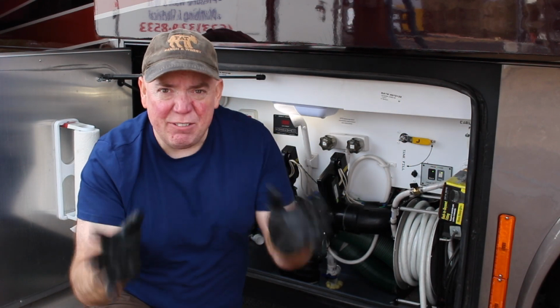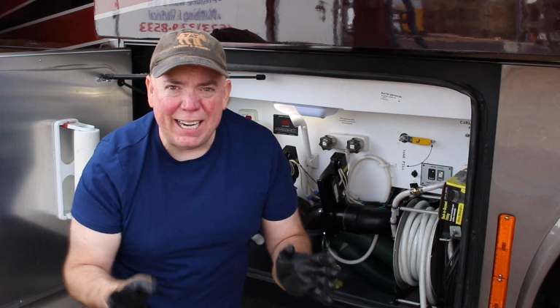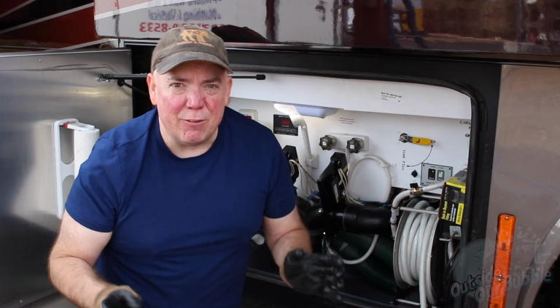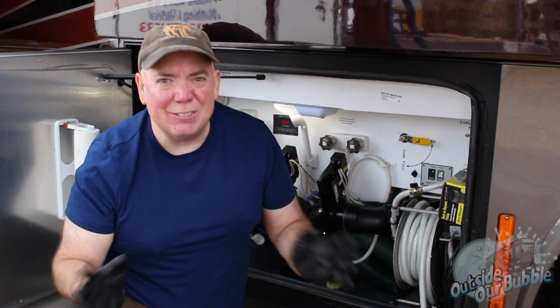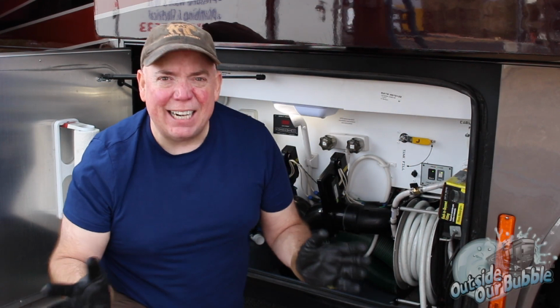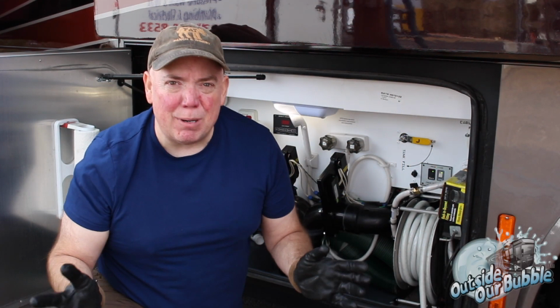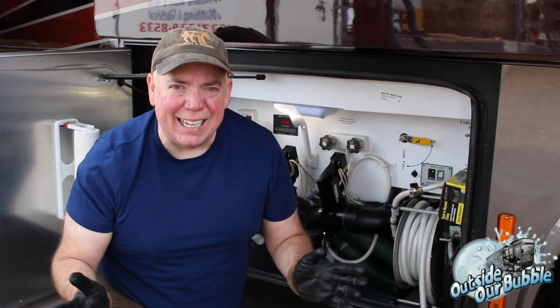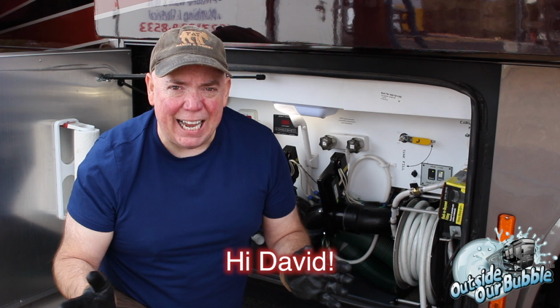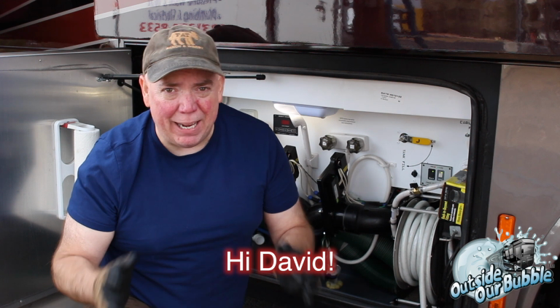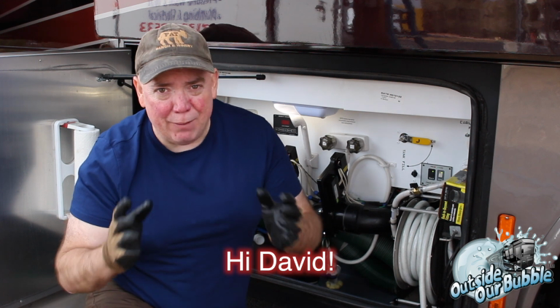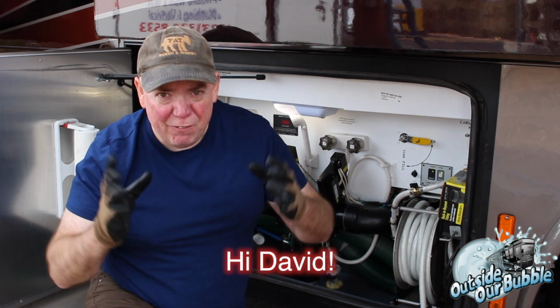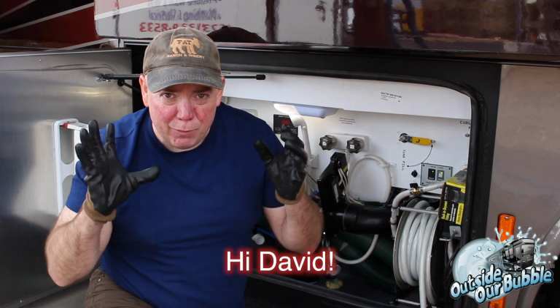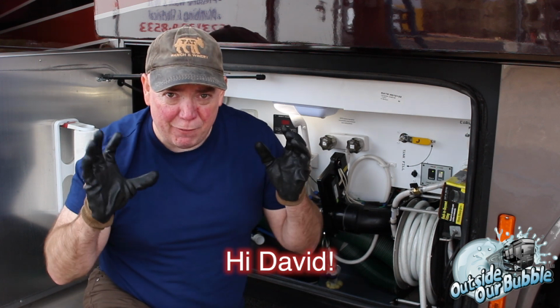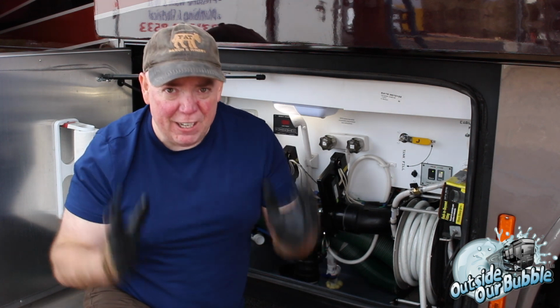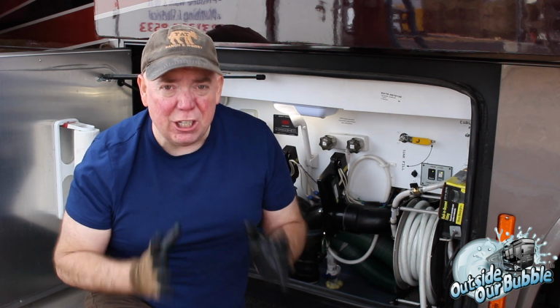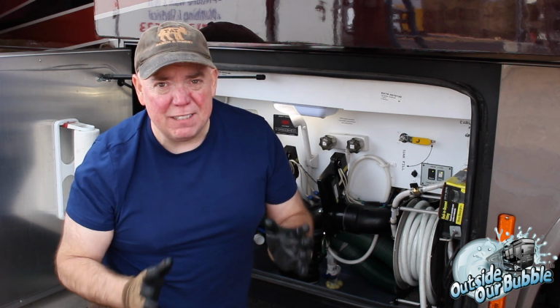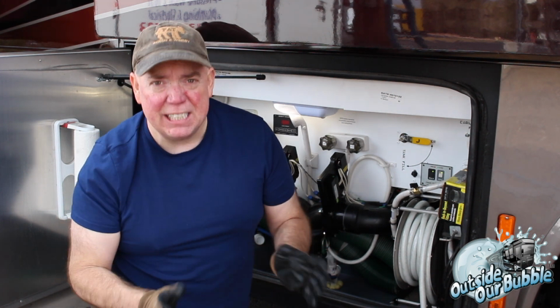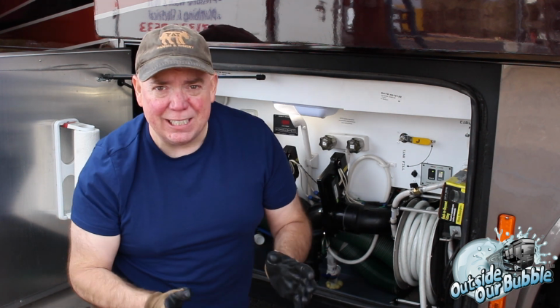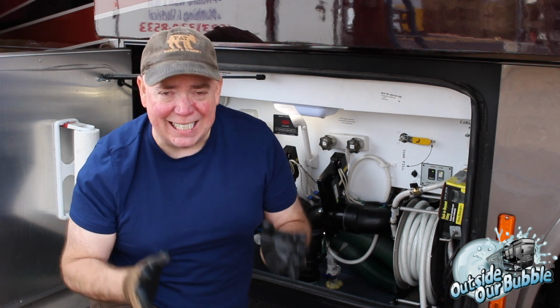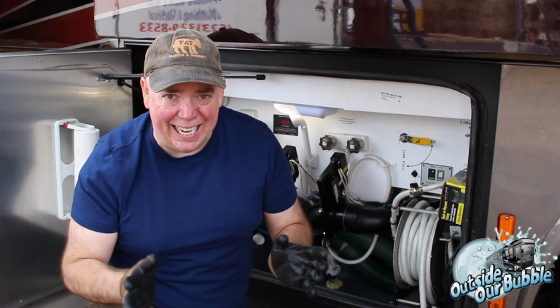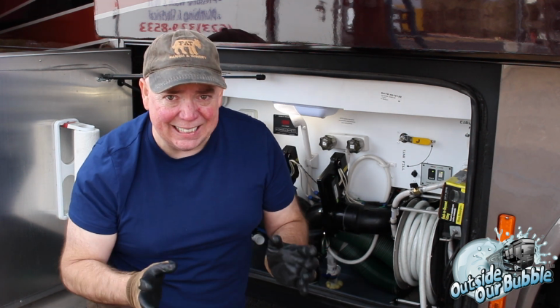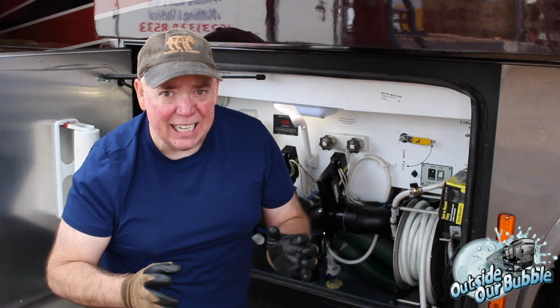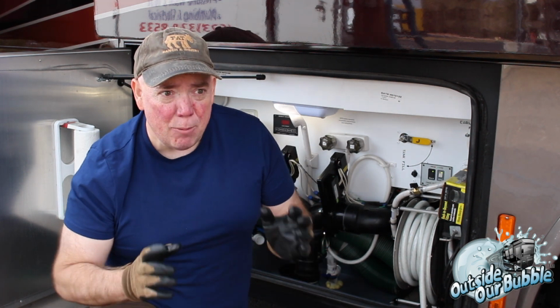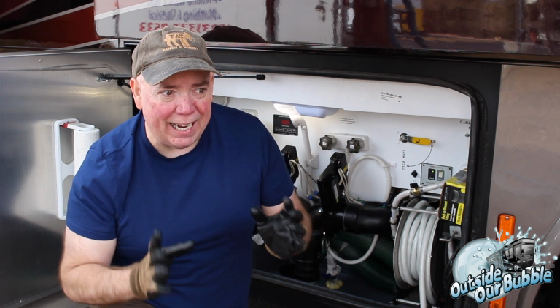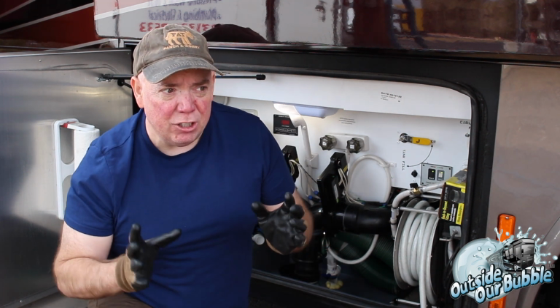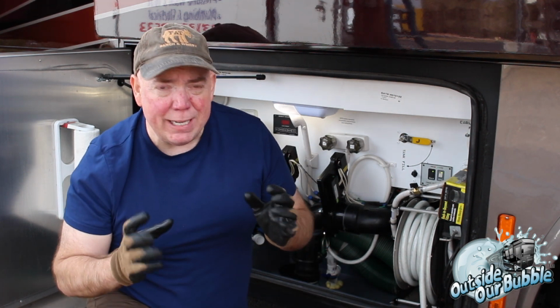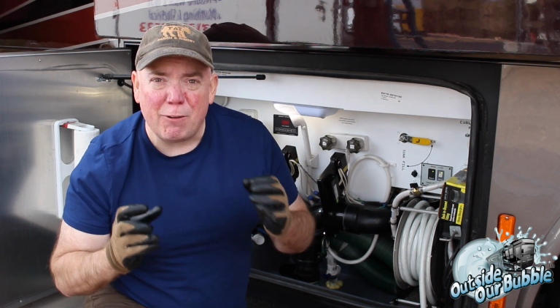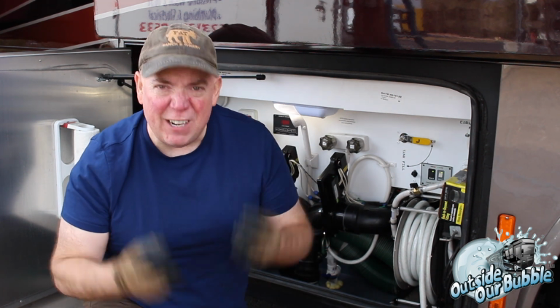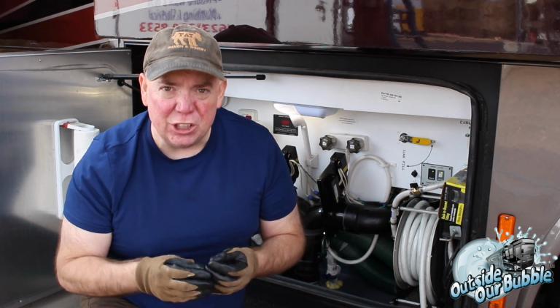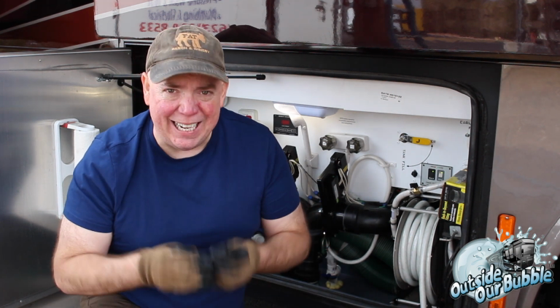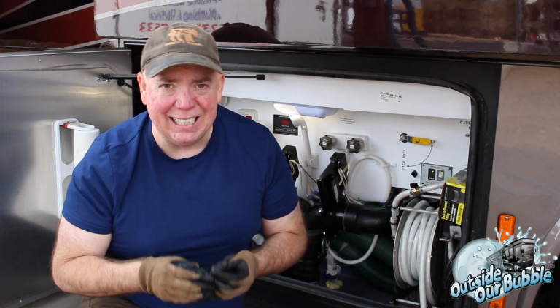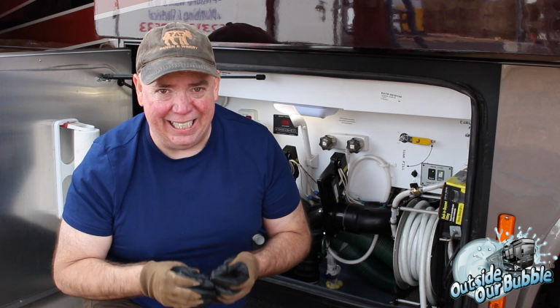David Bott here from OutsideAirBubble.com, and we figured we would finish off this series on tanks by doing a professional tank cleaning.